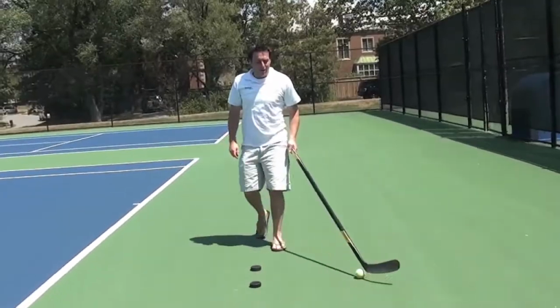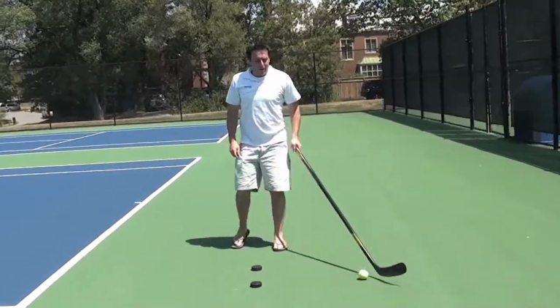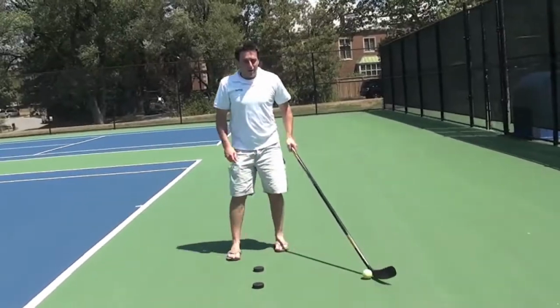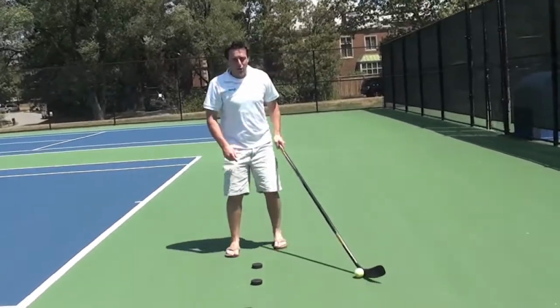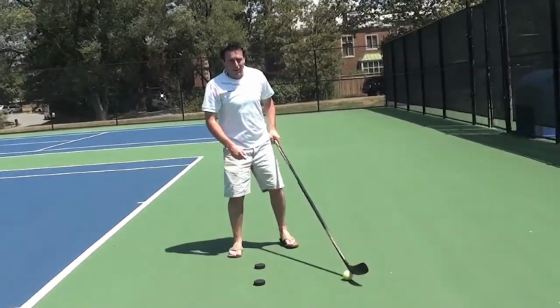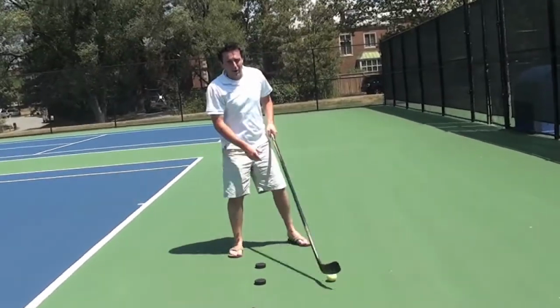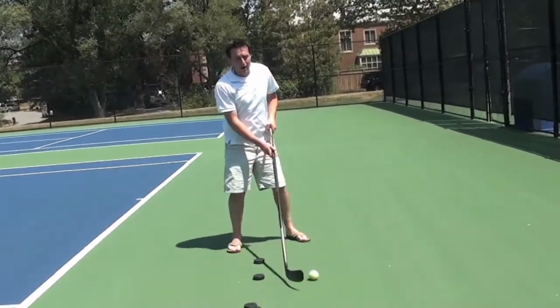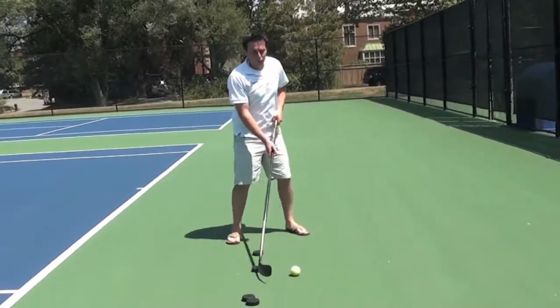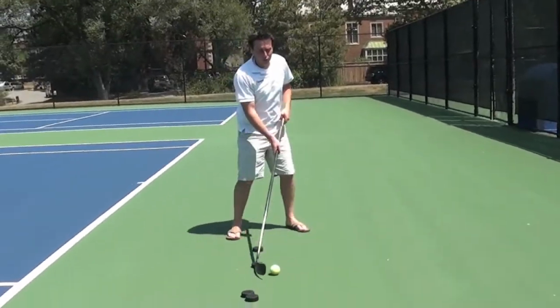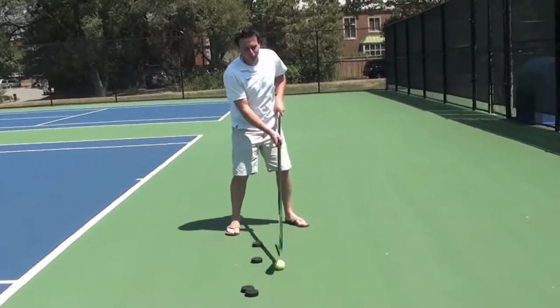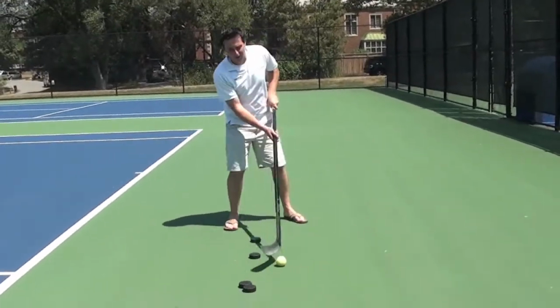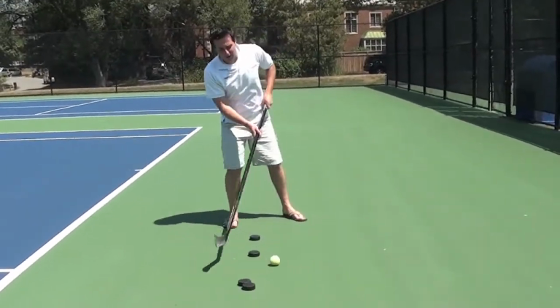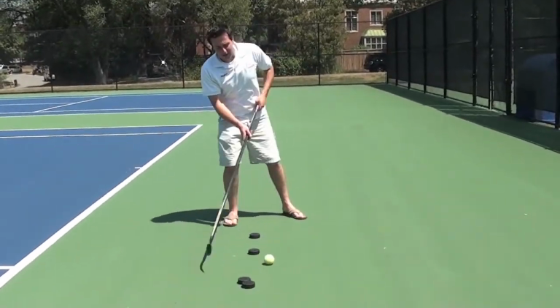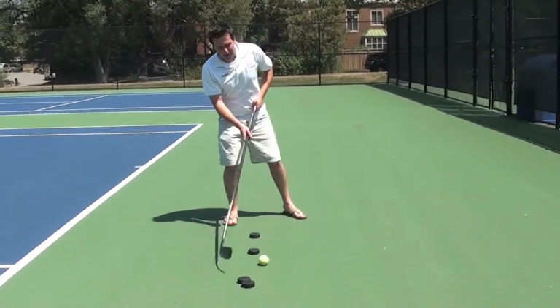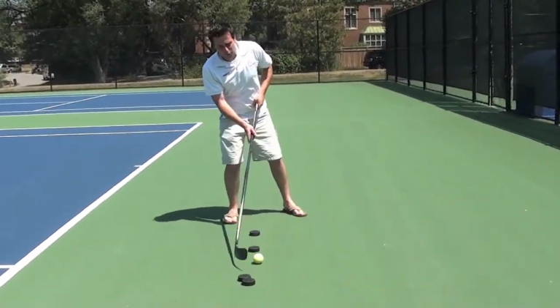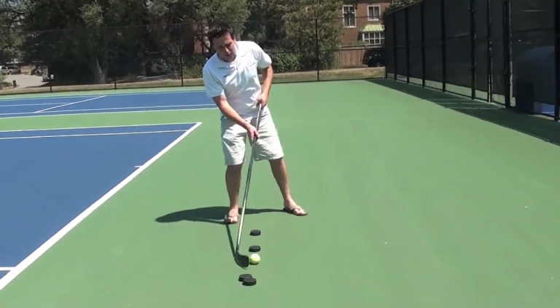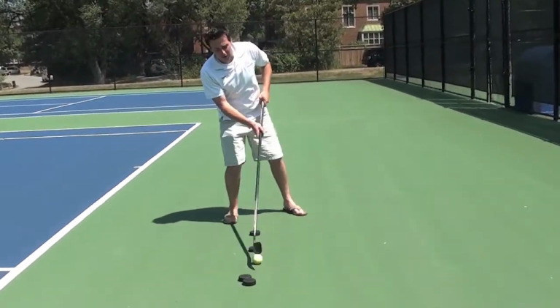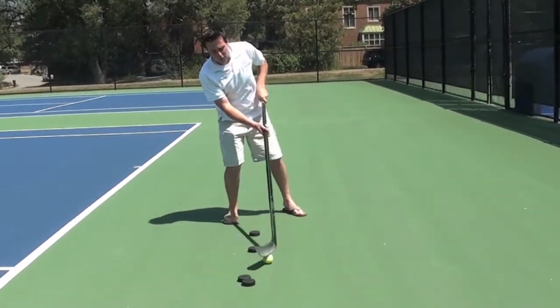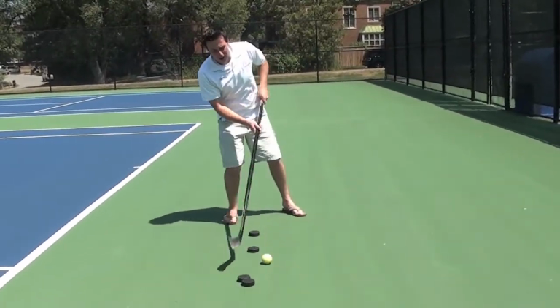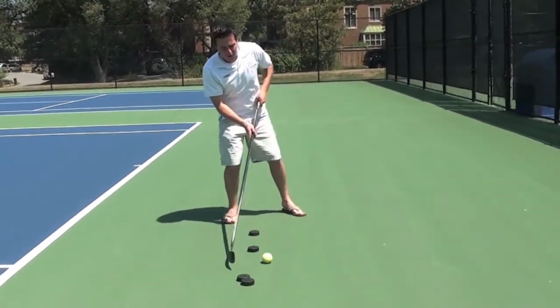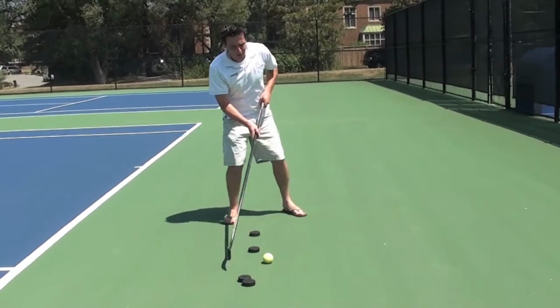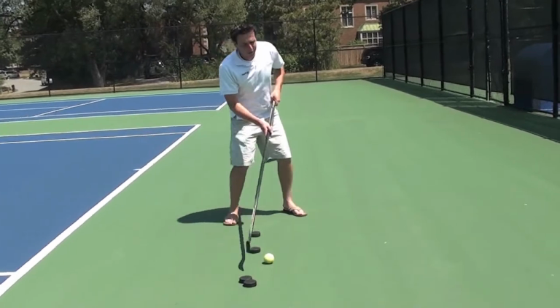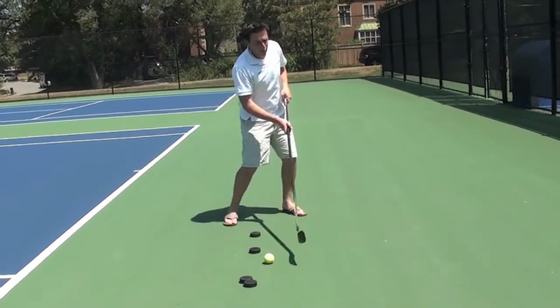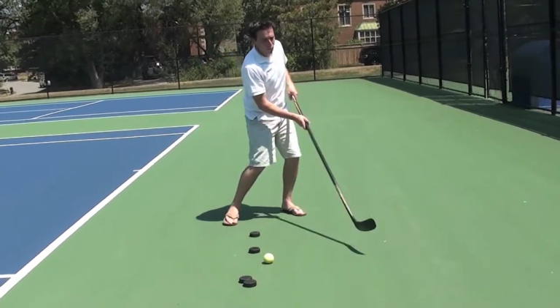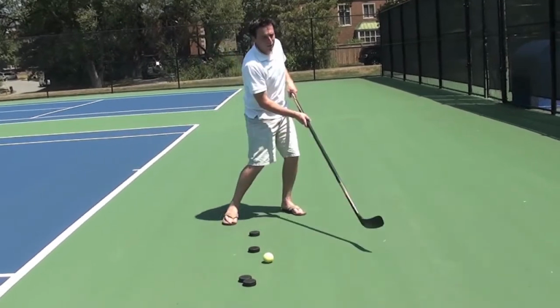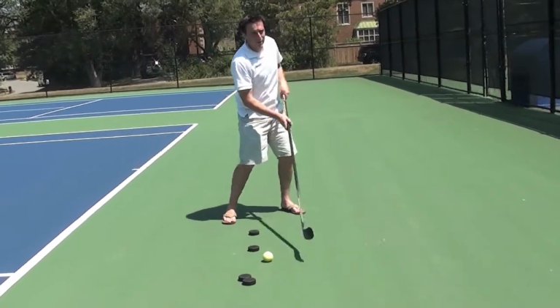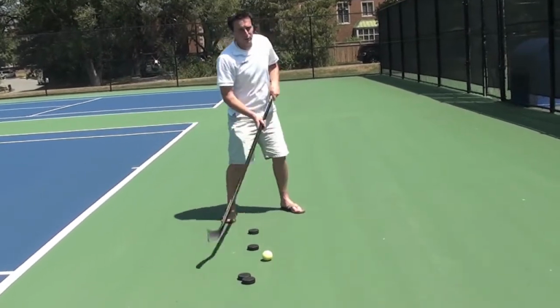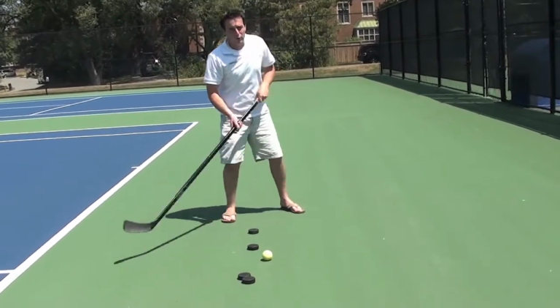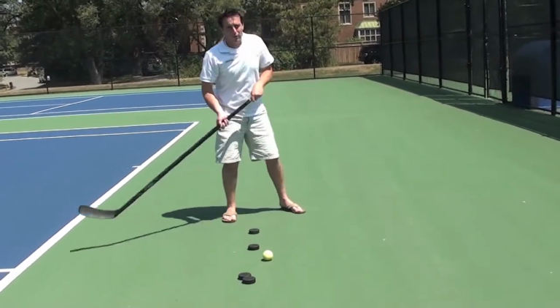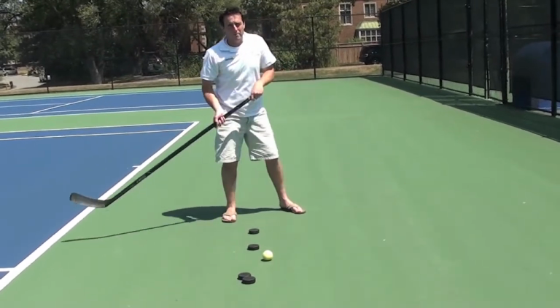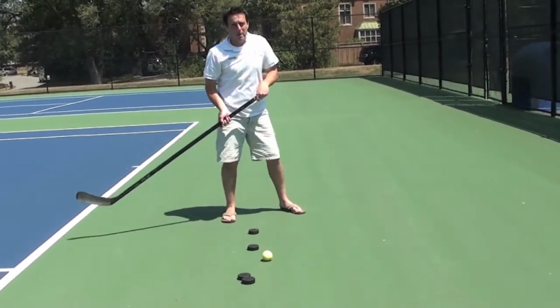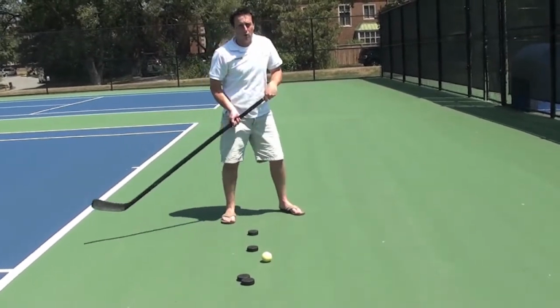If you don't get caught with two feet on the ground, your weight transfer is very minimal.